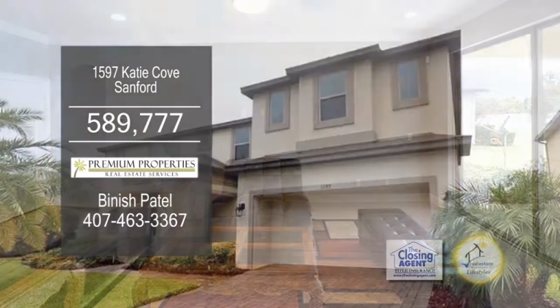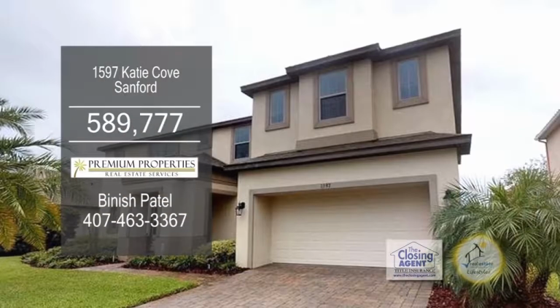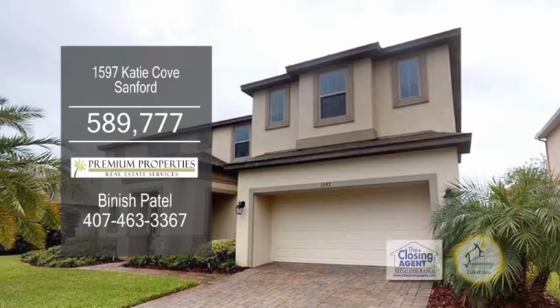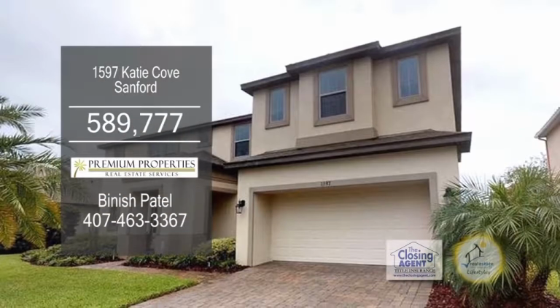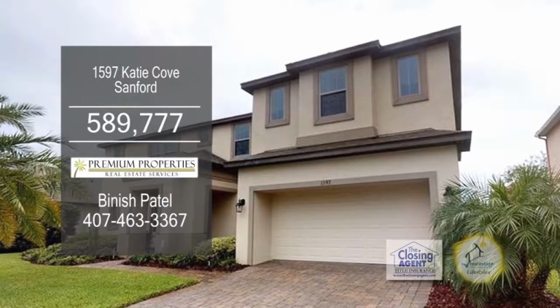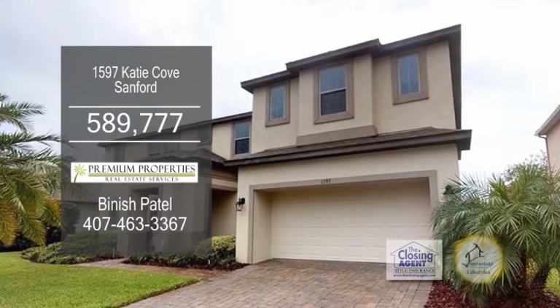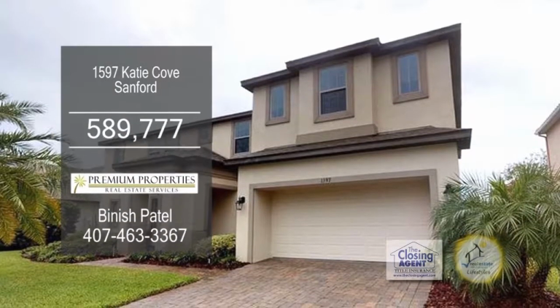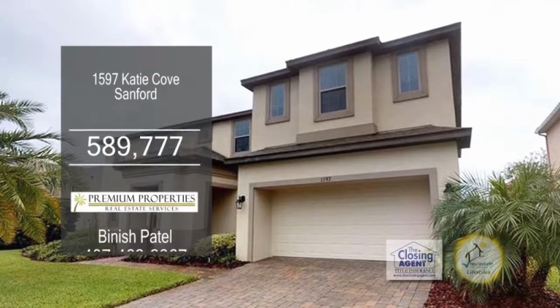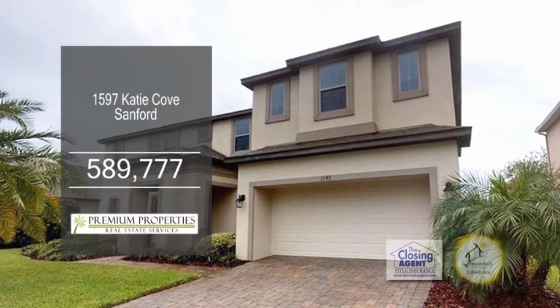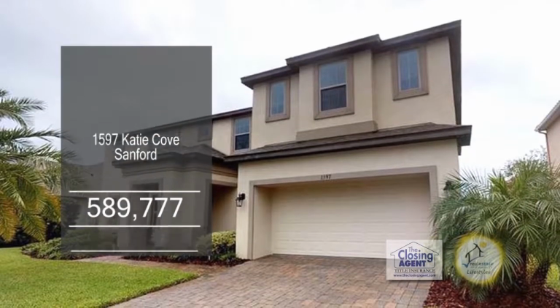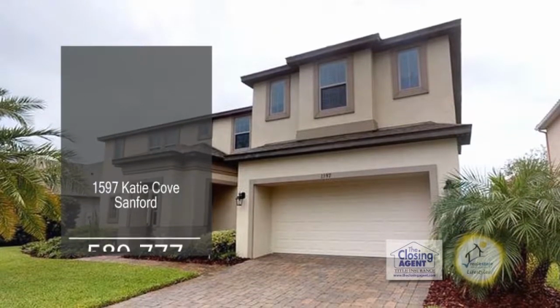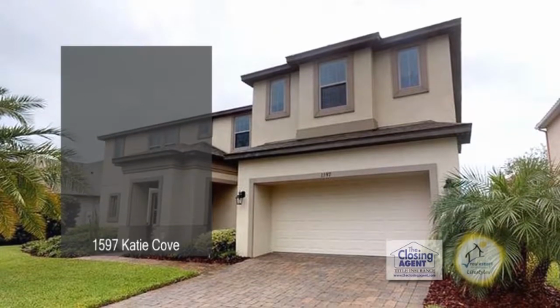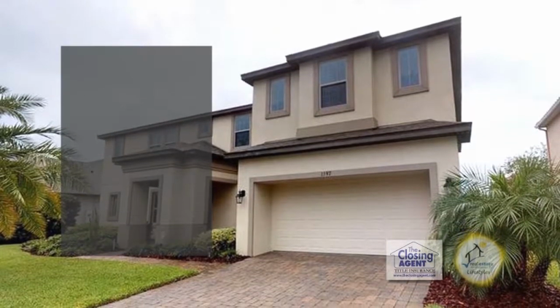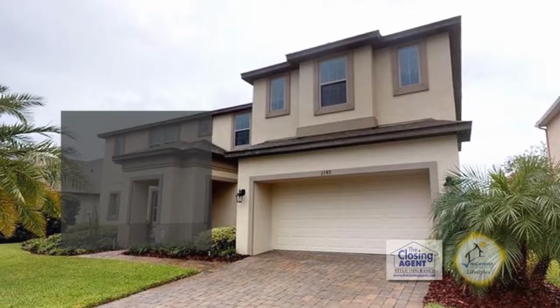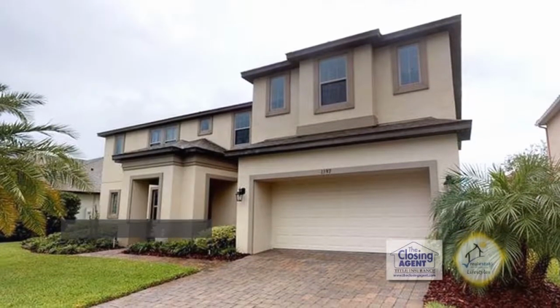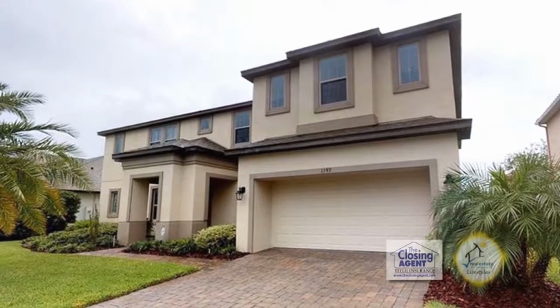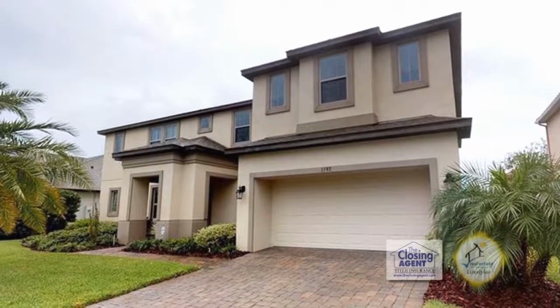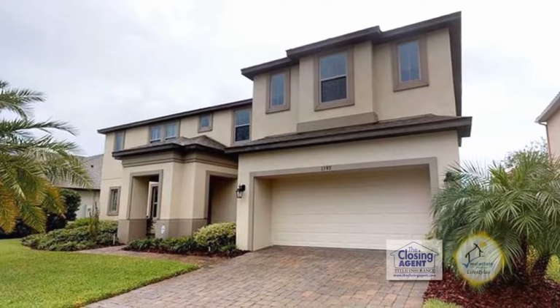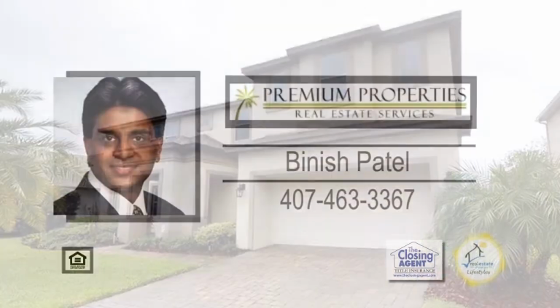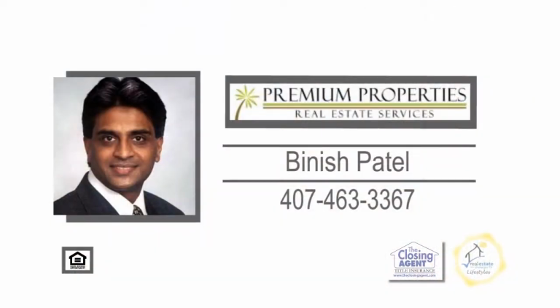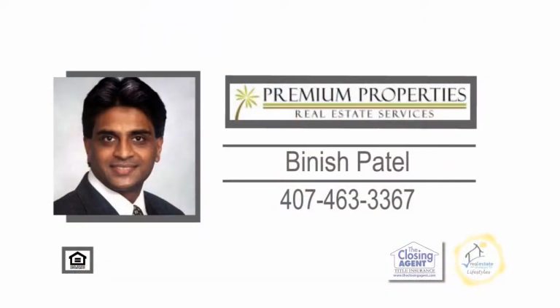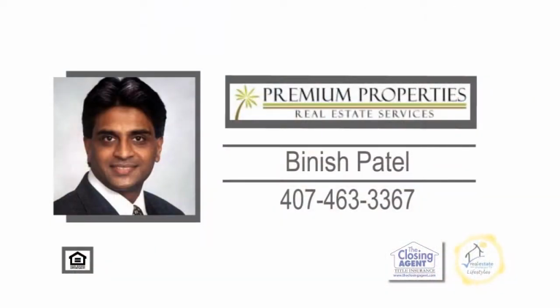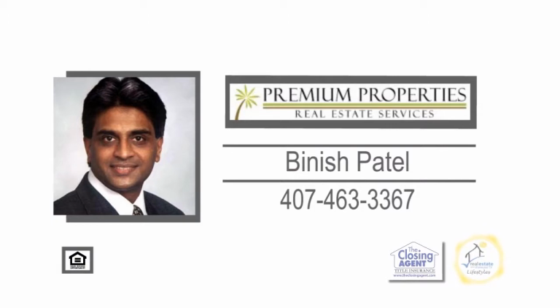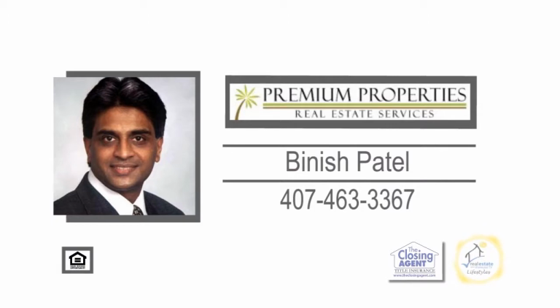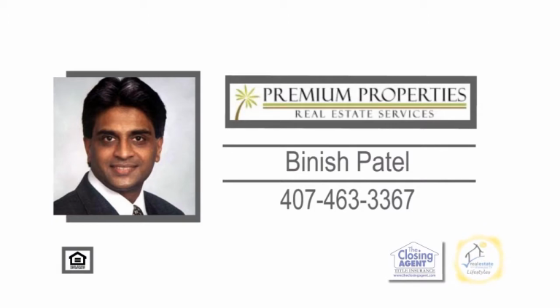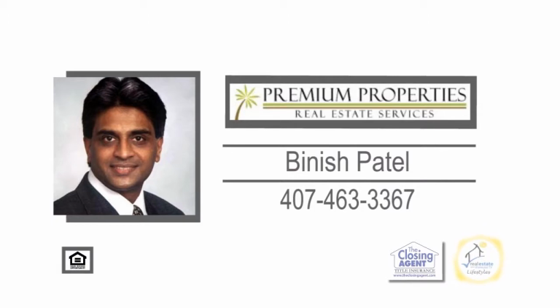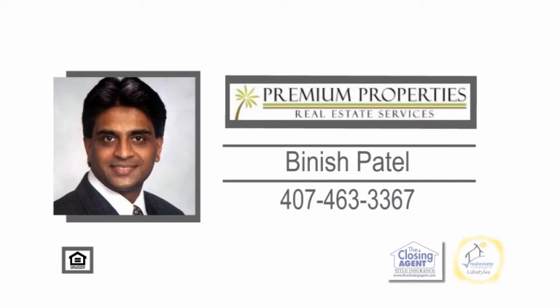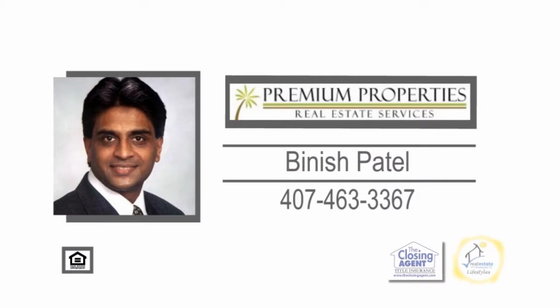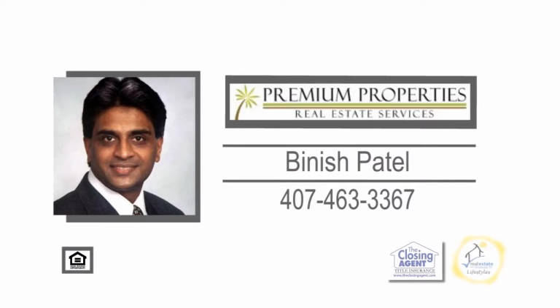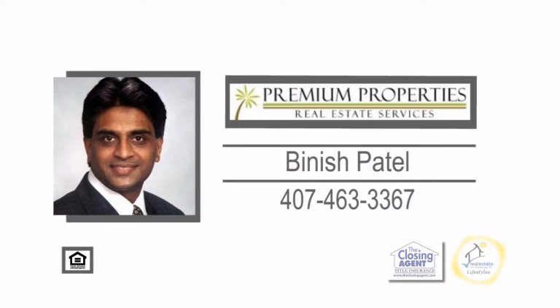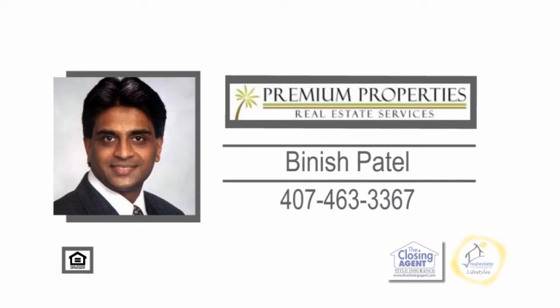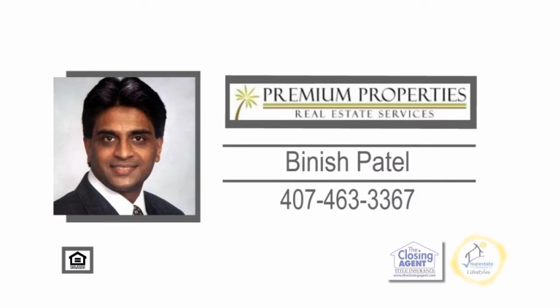The second floor has an oversized game room and a media room. For more information, contact Vinish Patel.